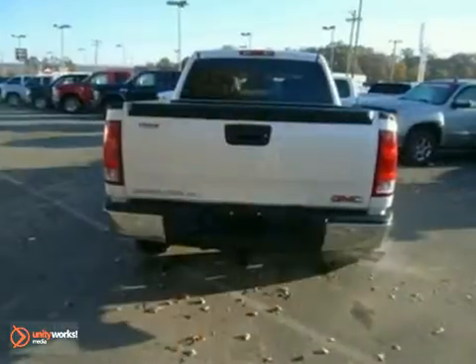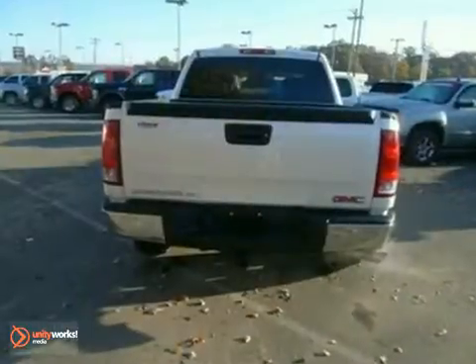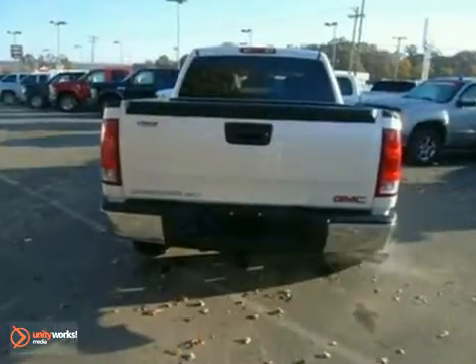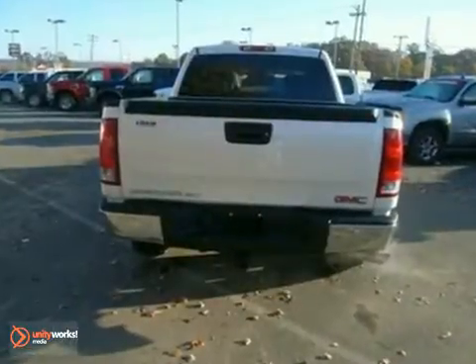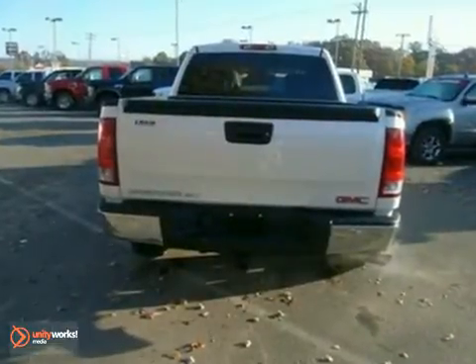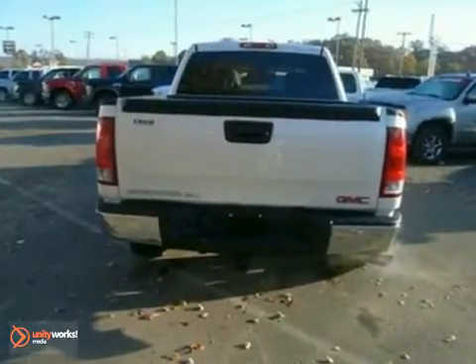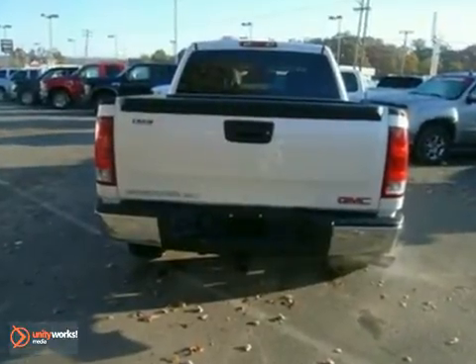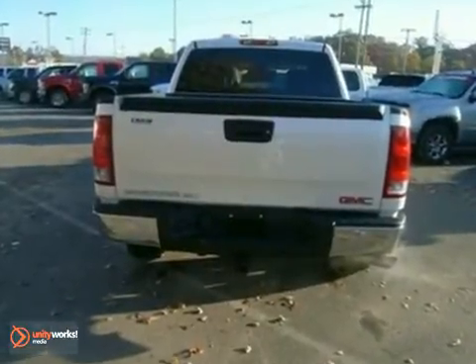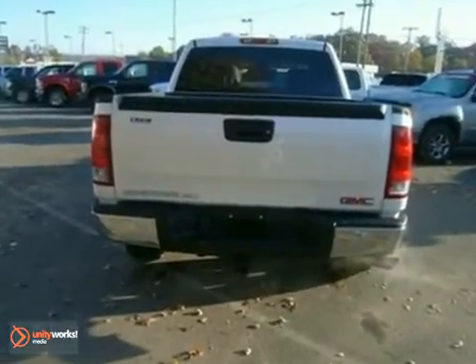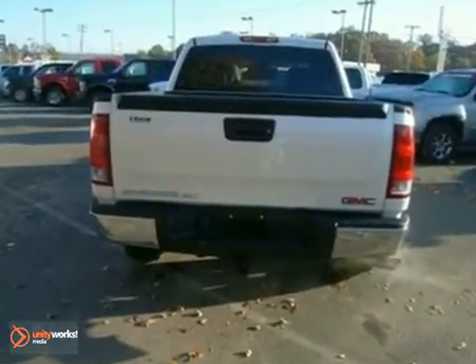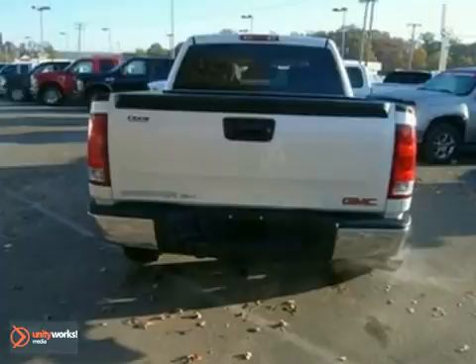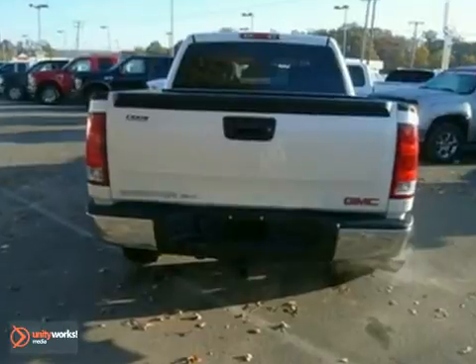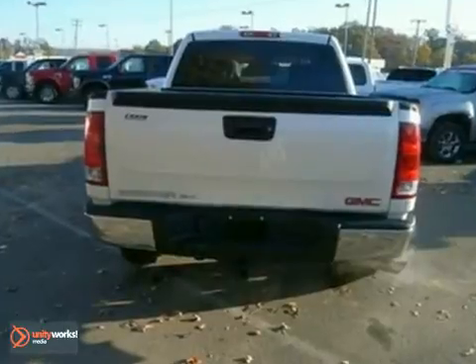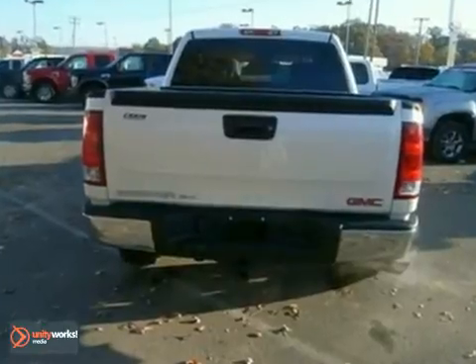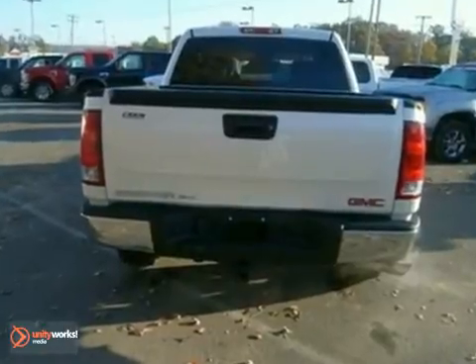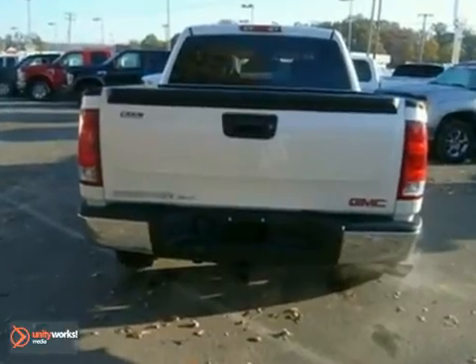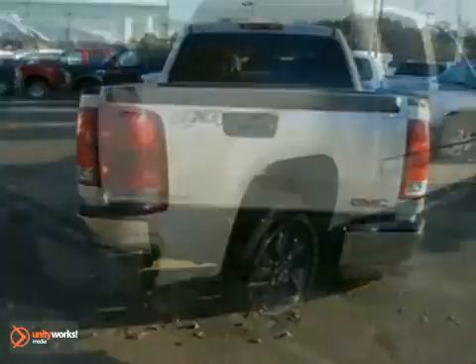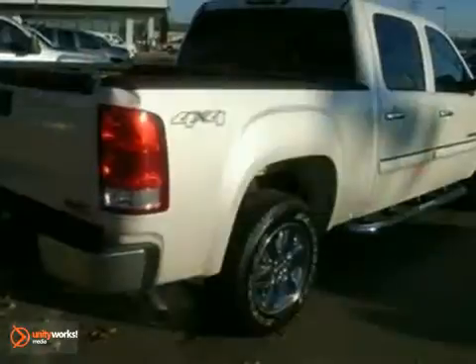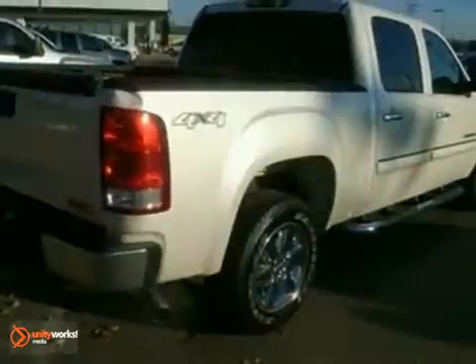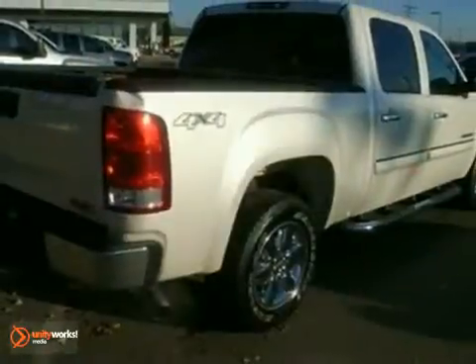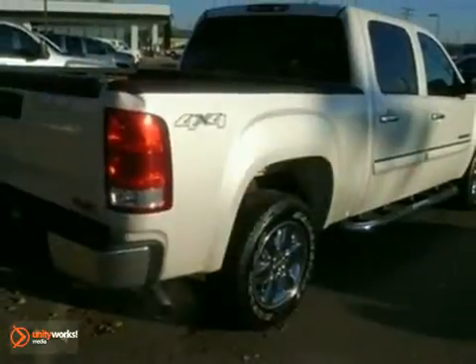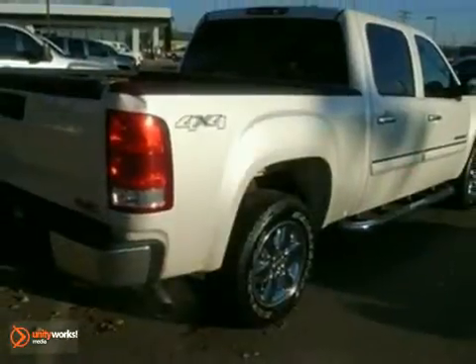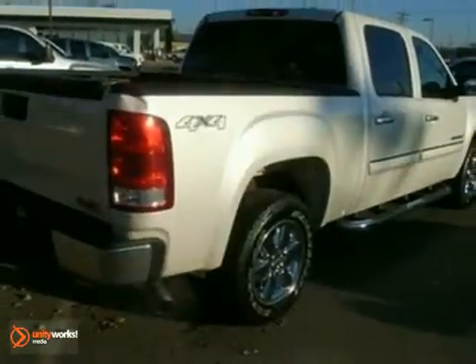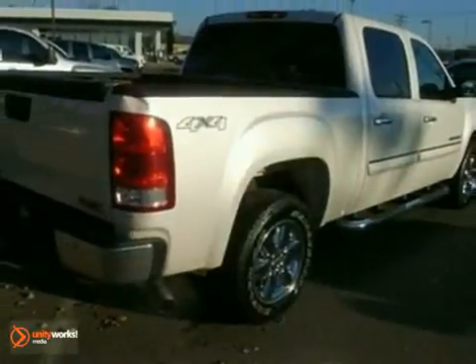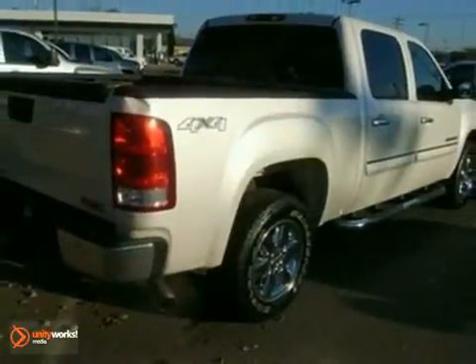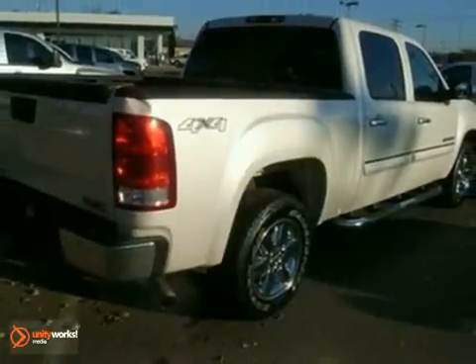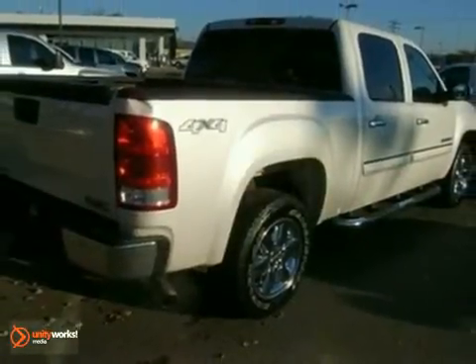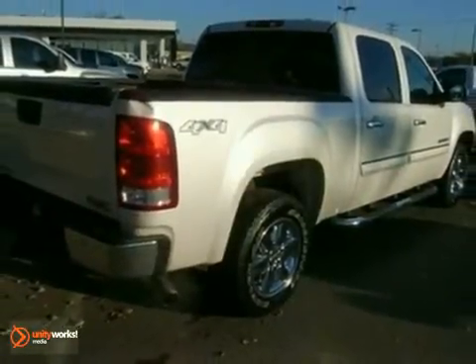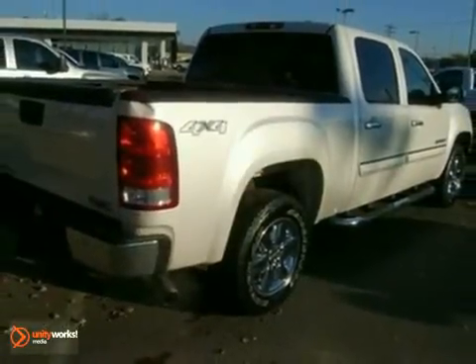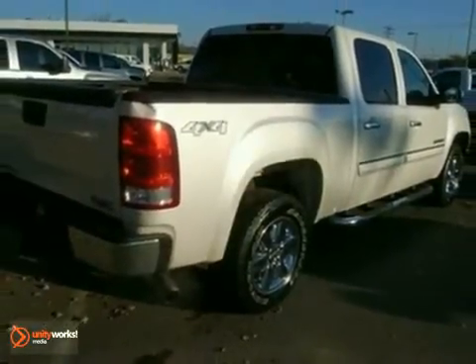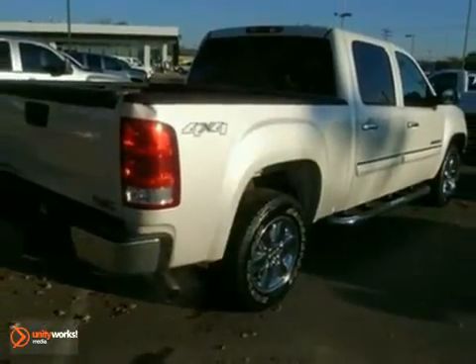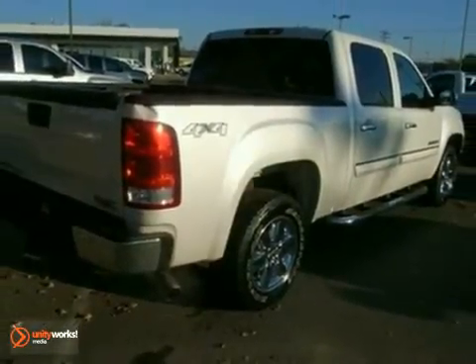The proven durability of GMC truck mechanical systems and the hard work, hard play utility of a full-size pickup make this an outstanding vehicle.